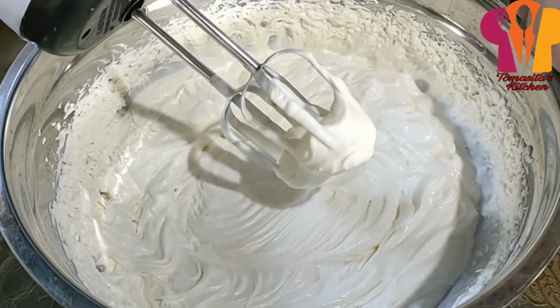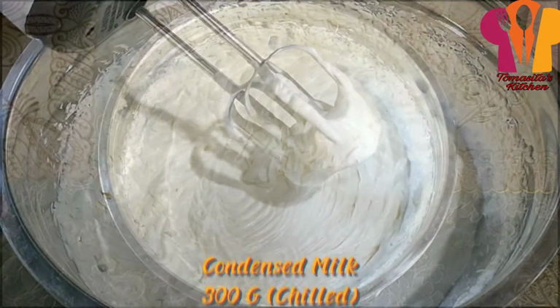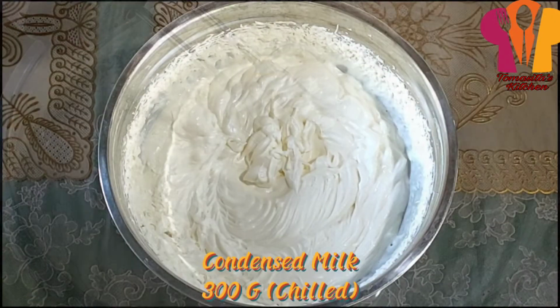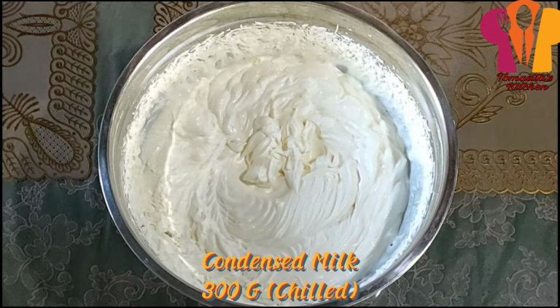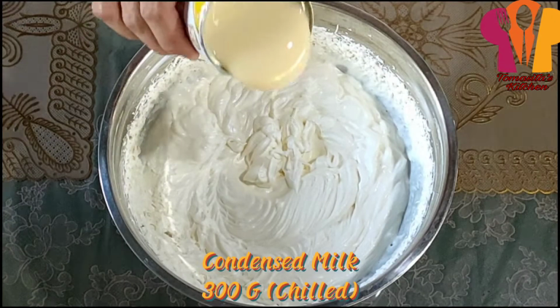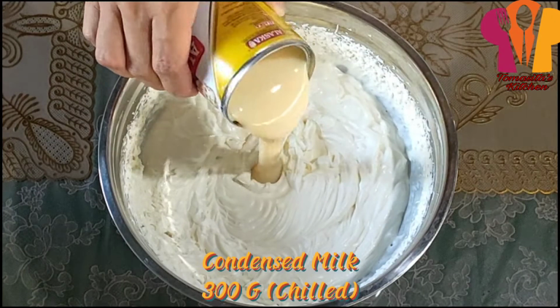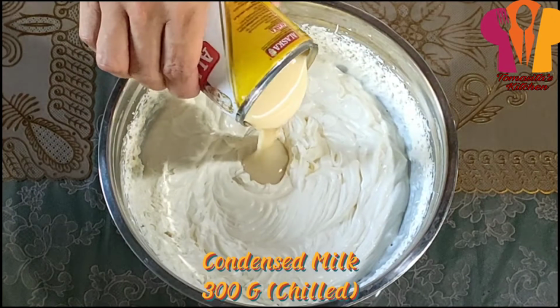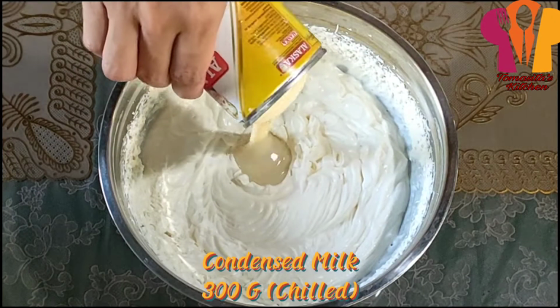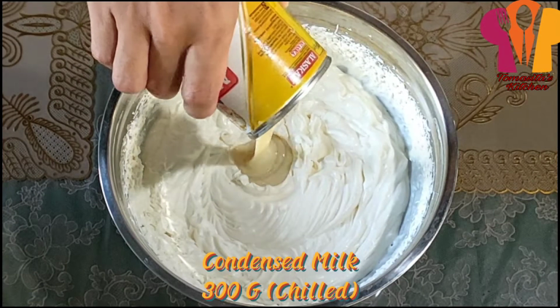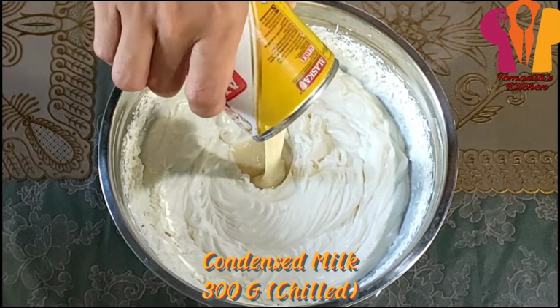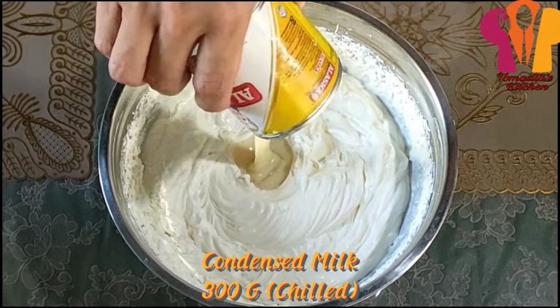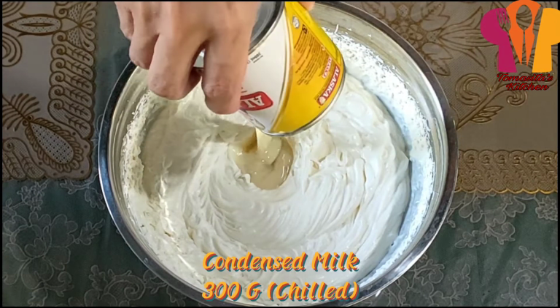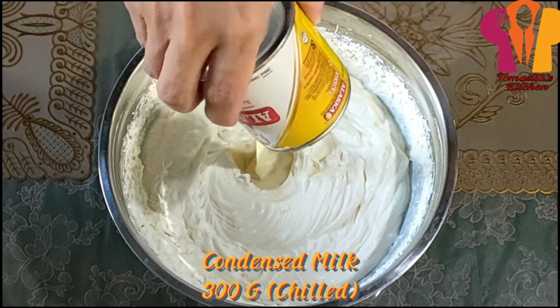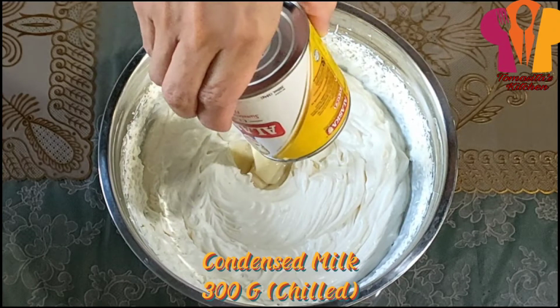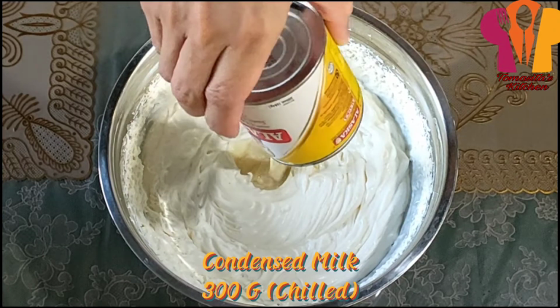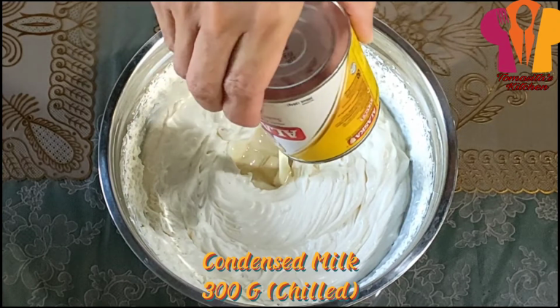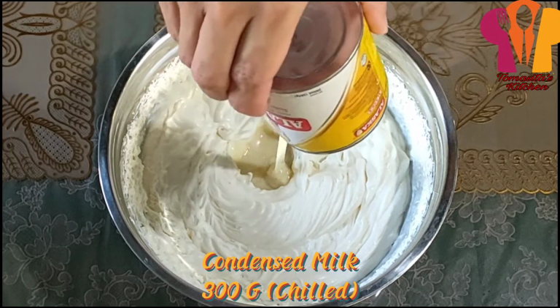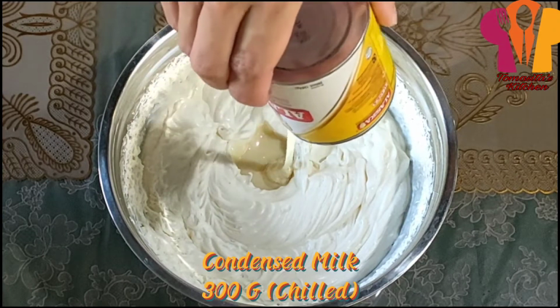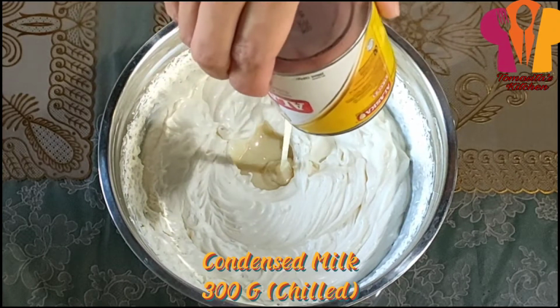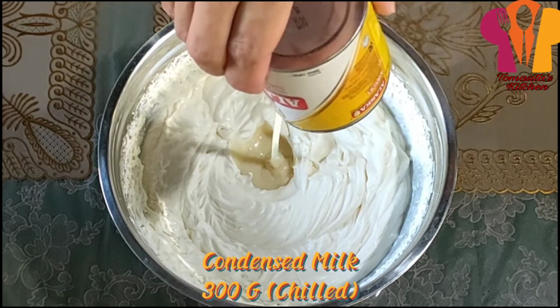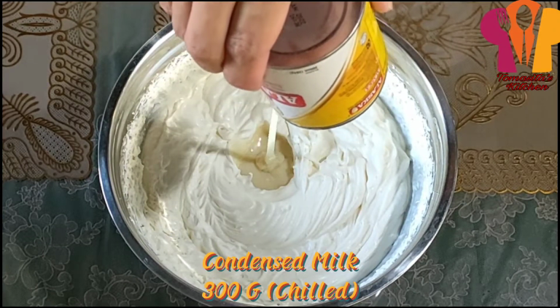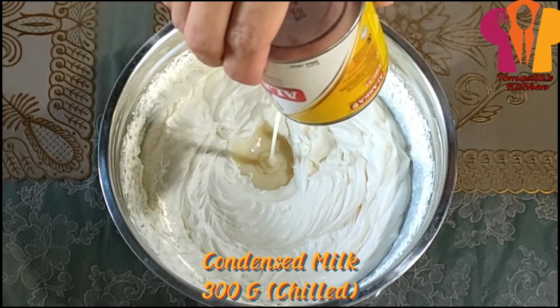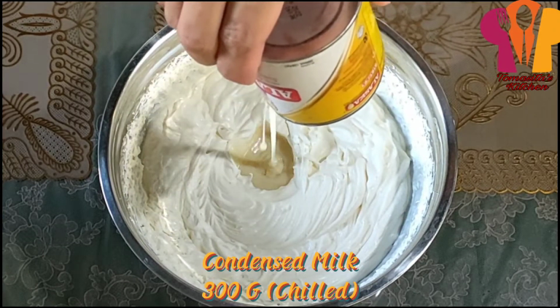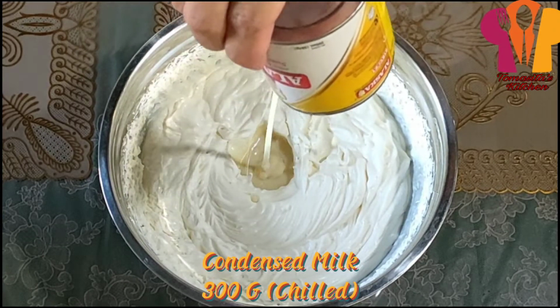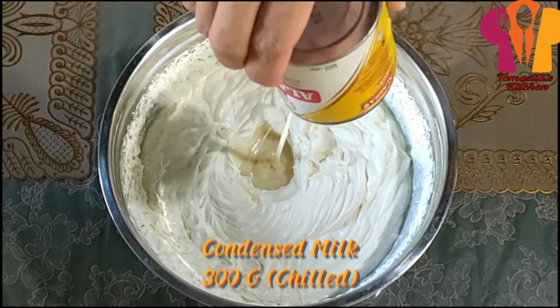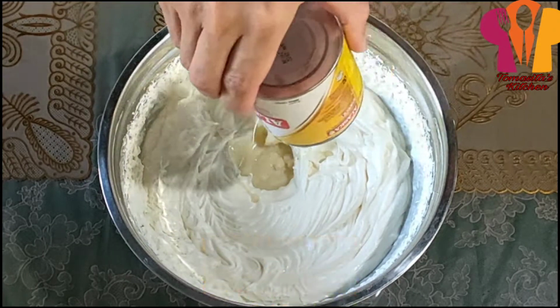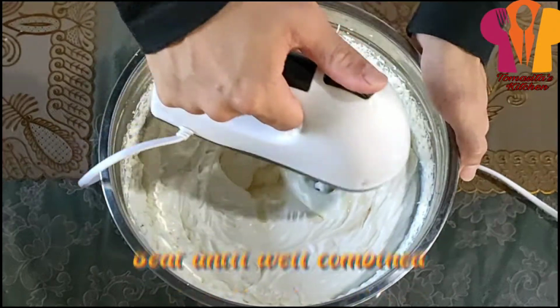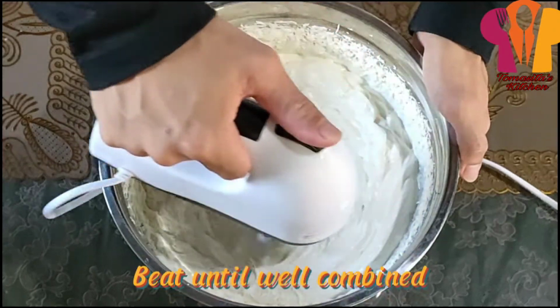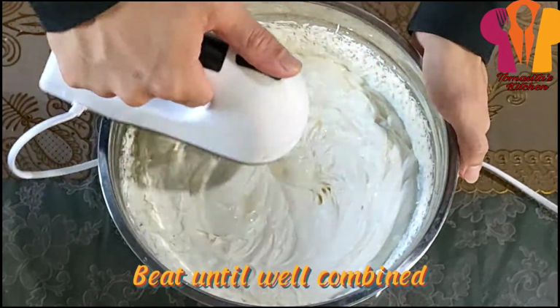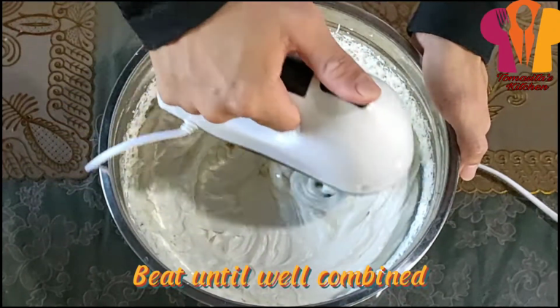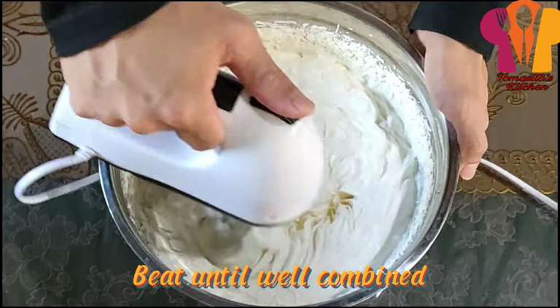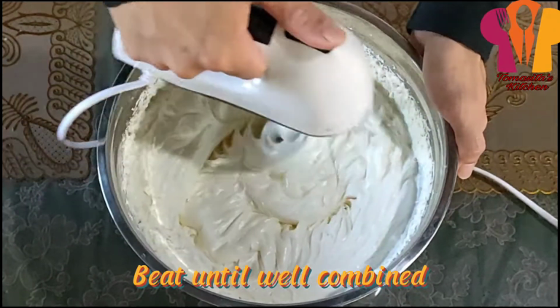Condensed milk (300g), chilled. Beat until well combined.